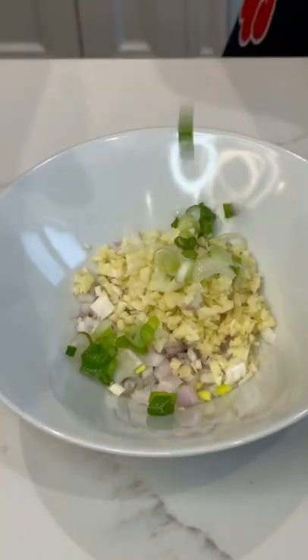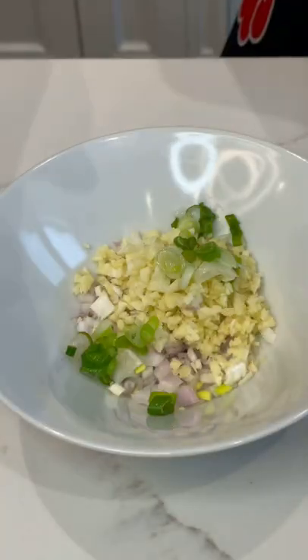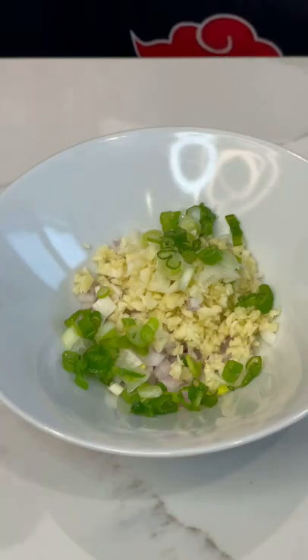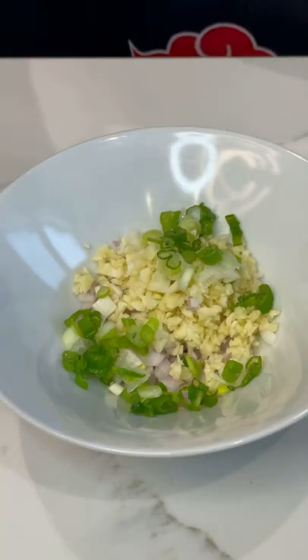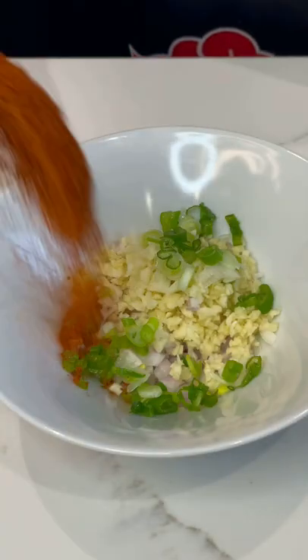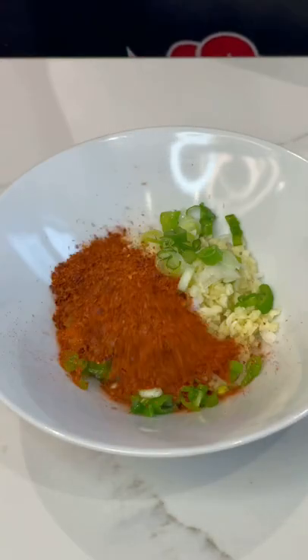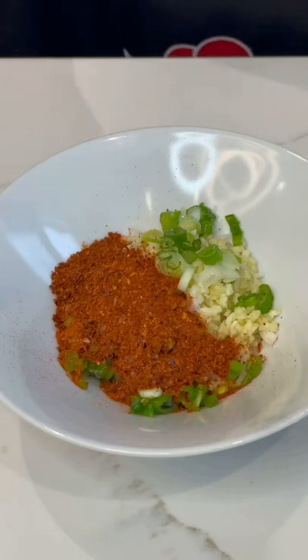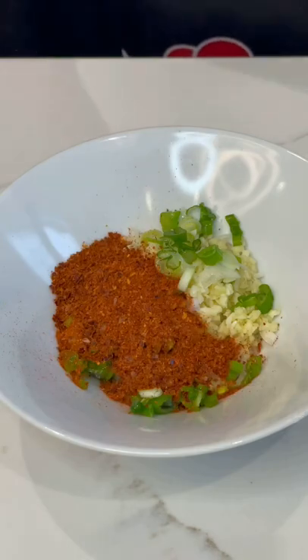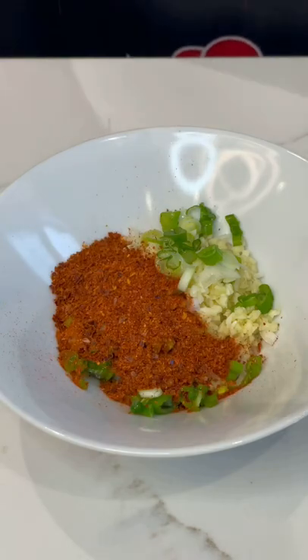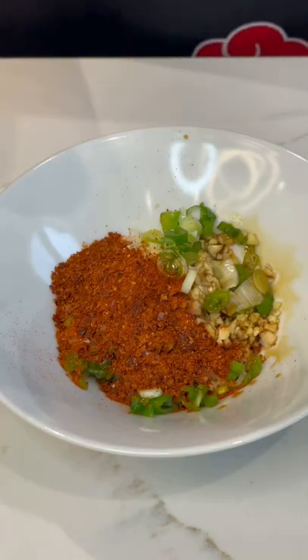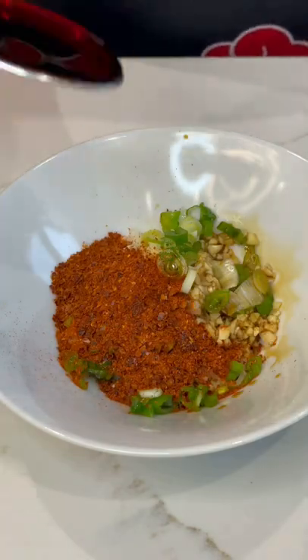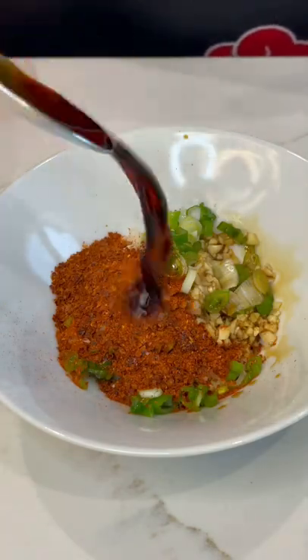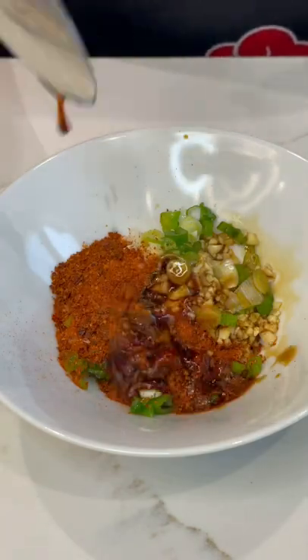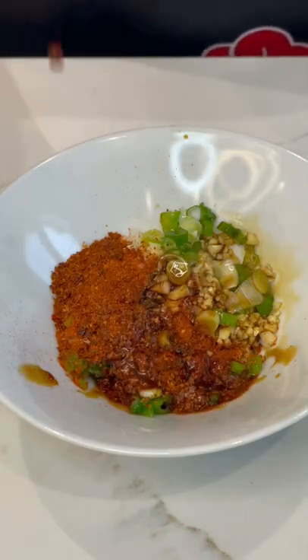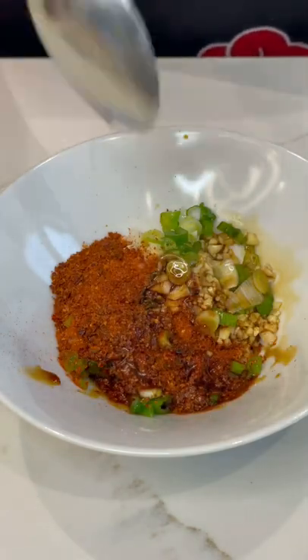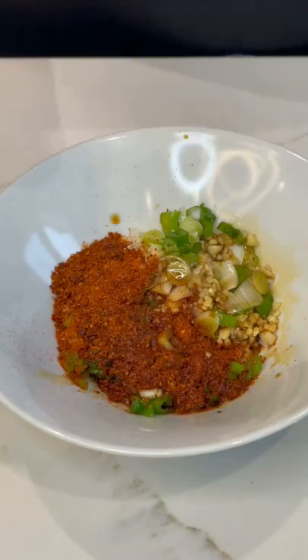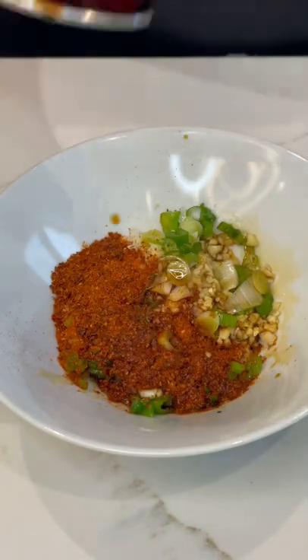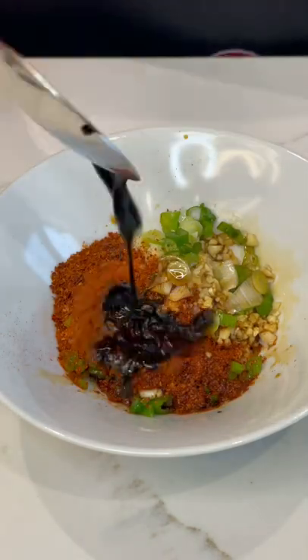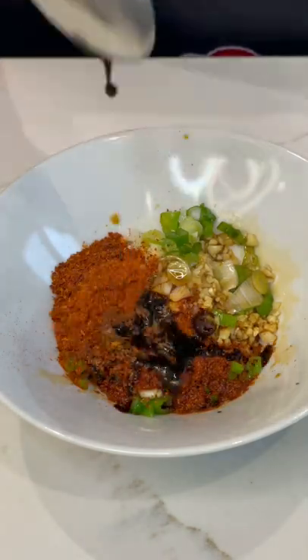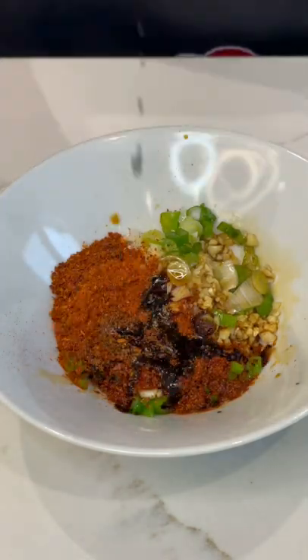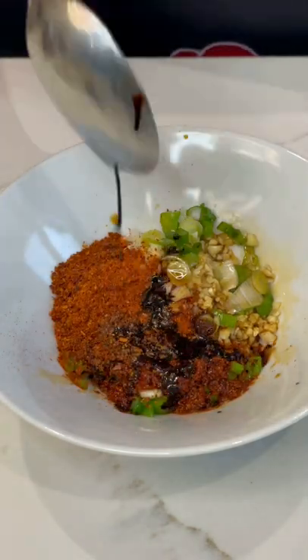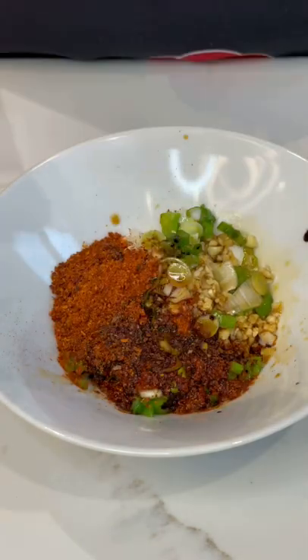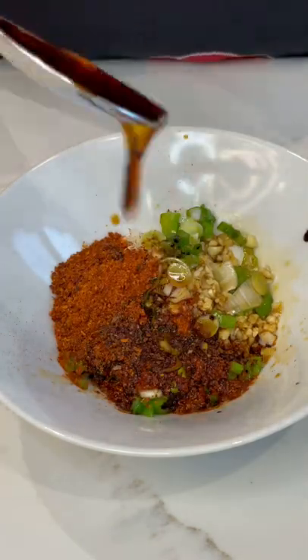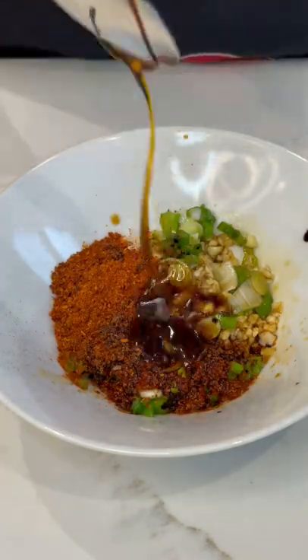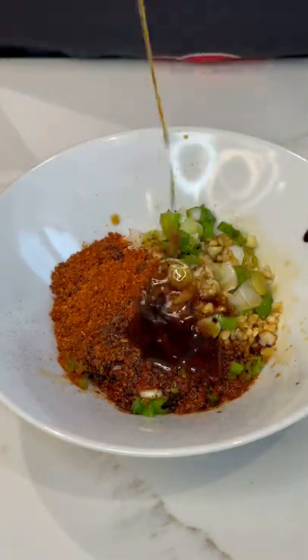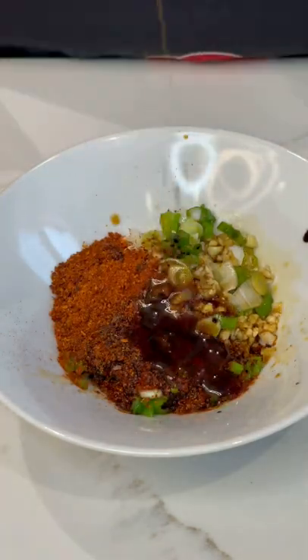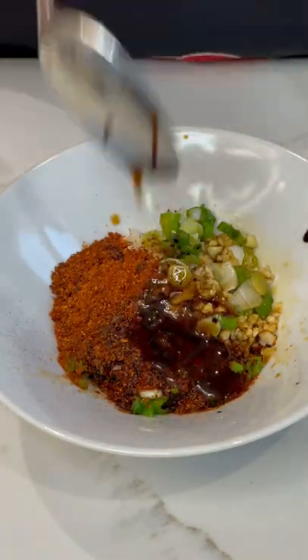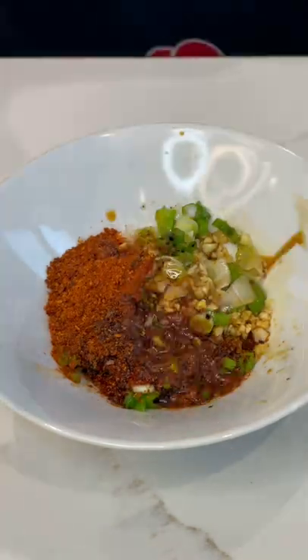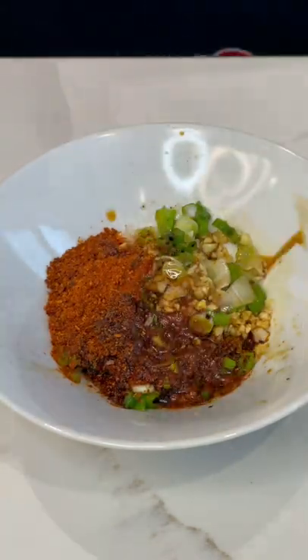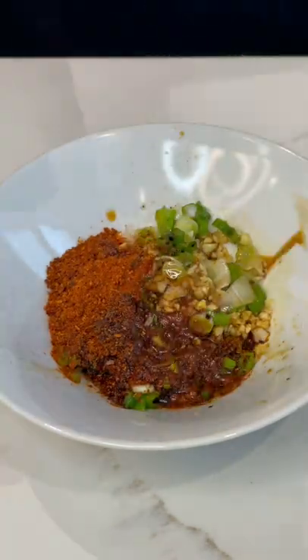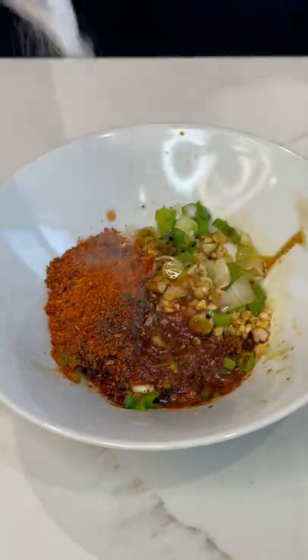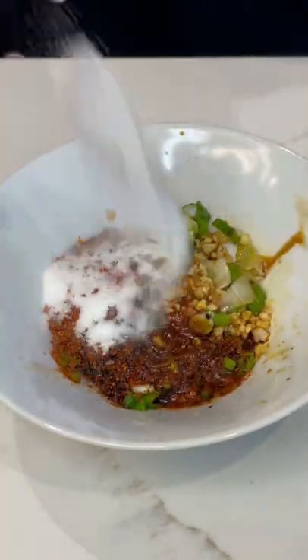Korean chili flakes, soy sauce, dark soy sauce, sesame oil, and some sugar.